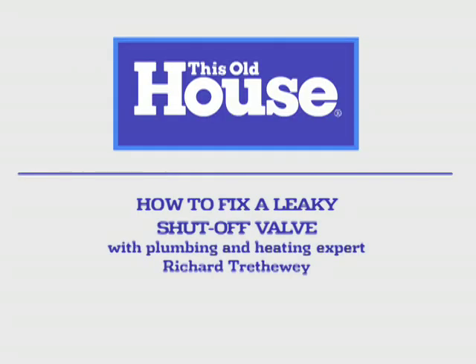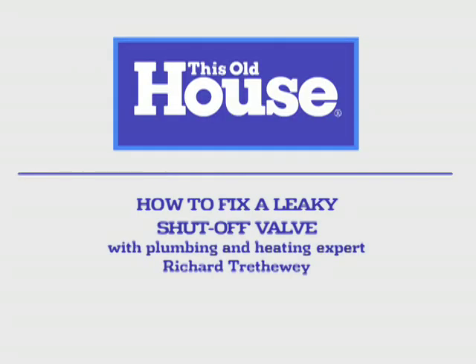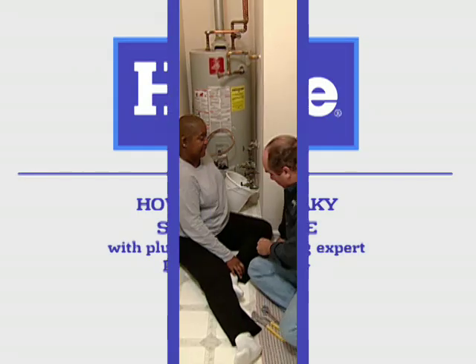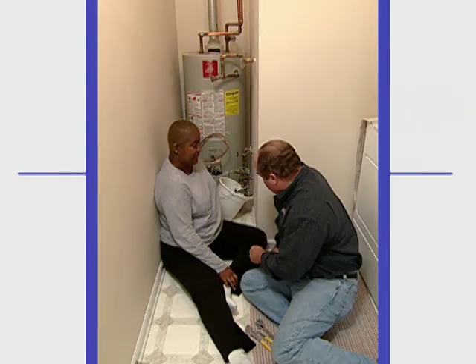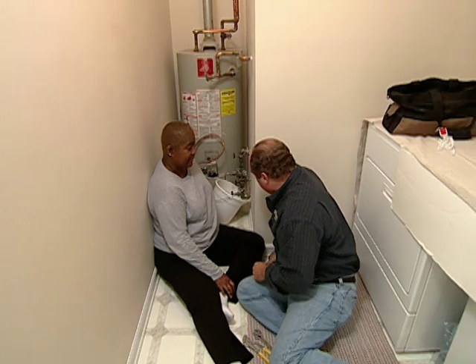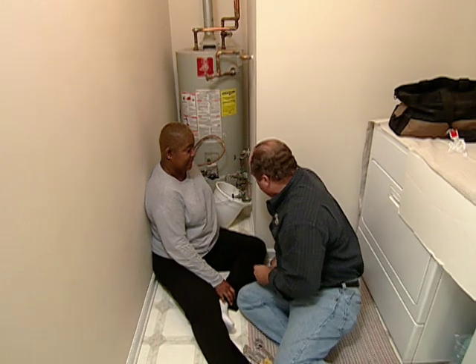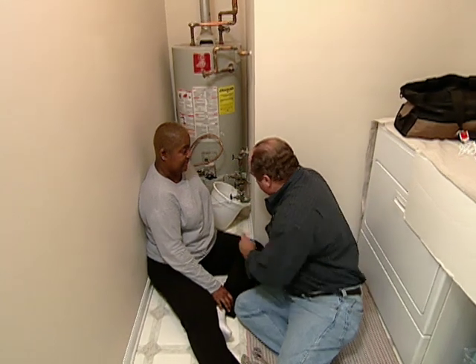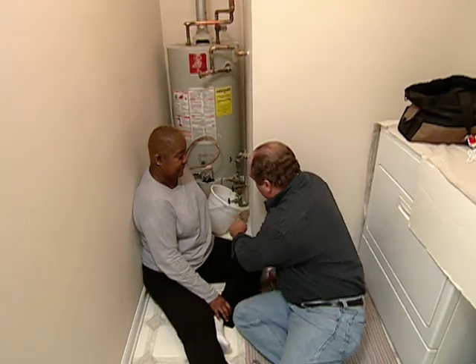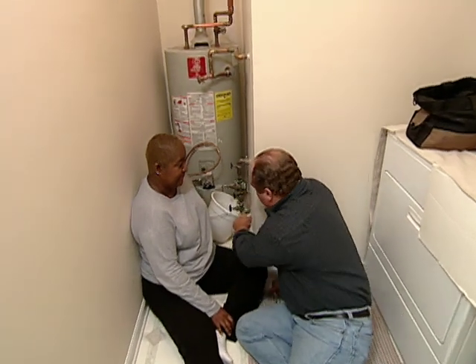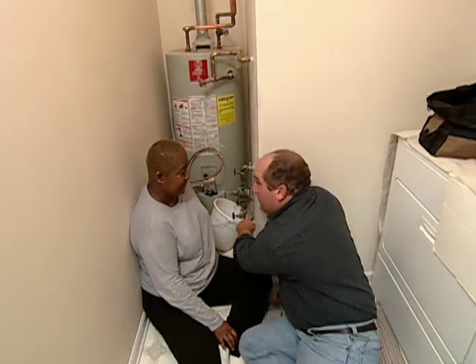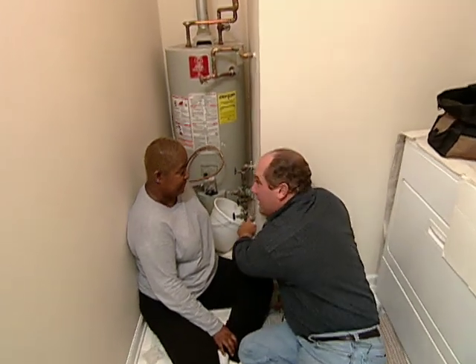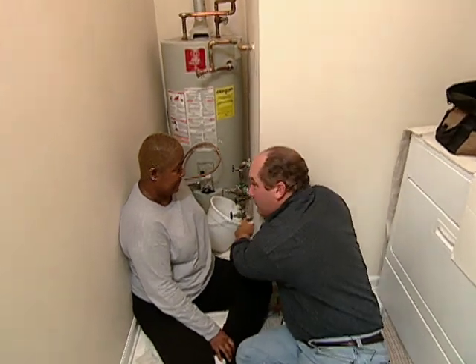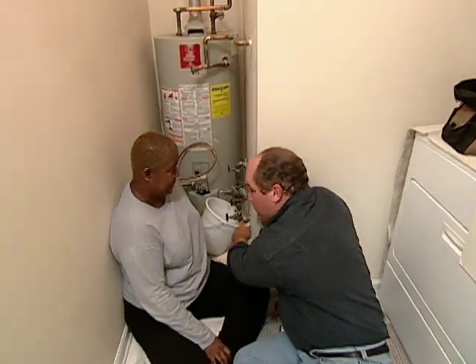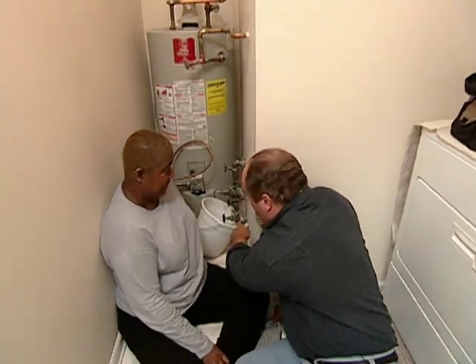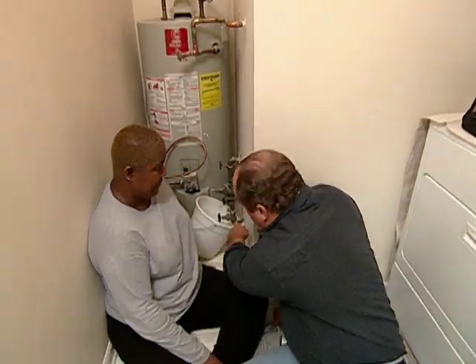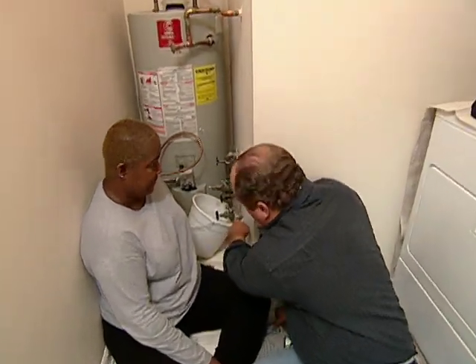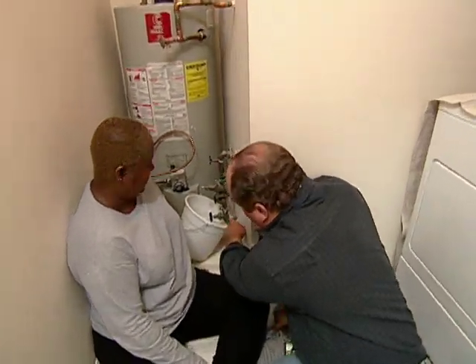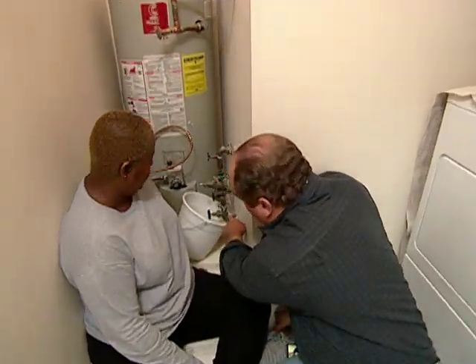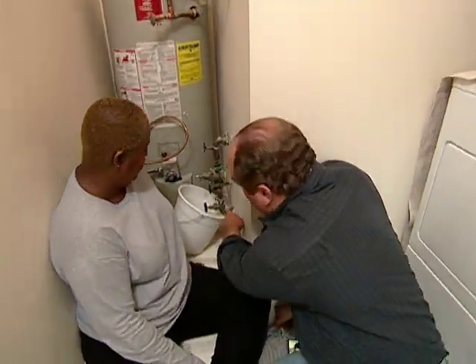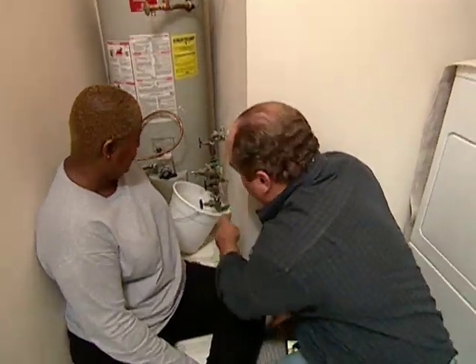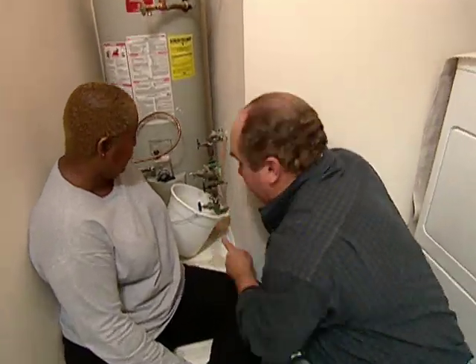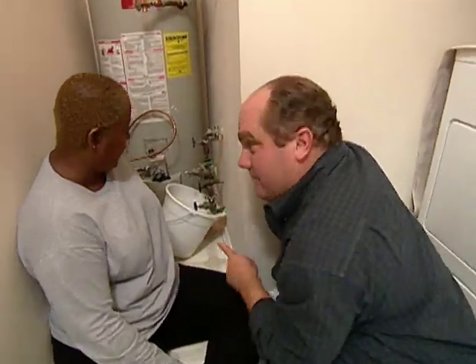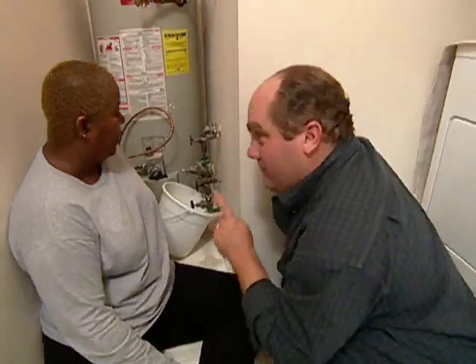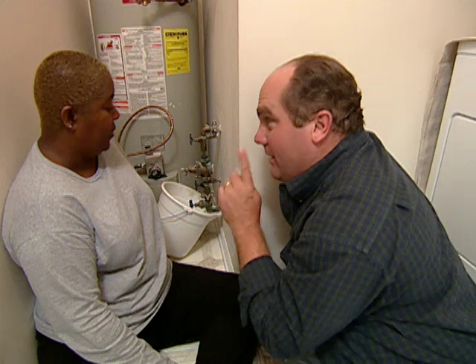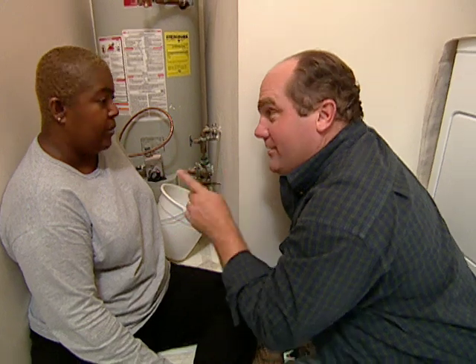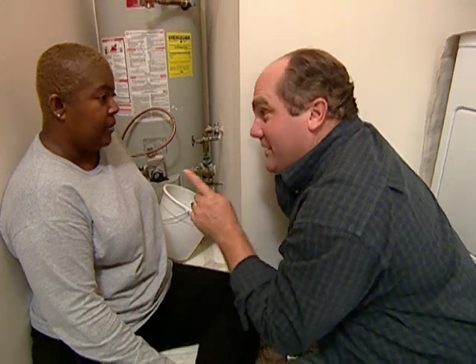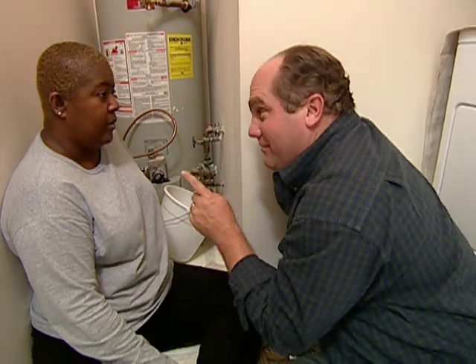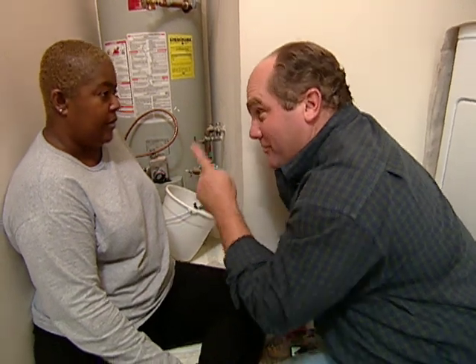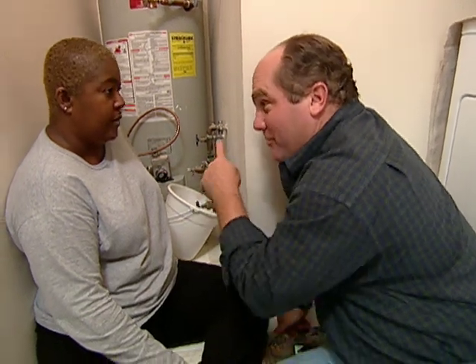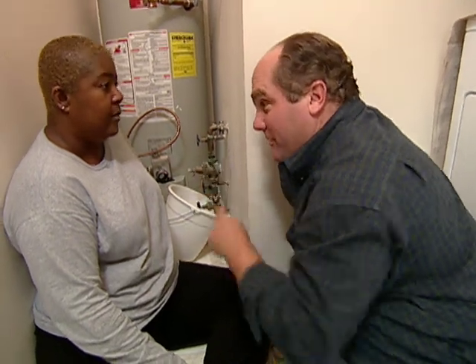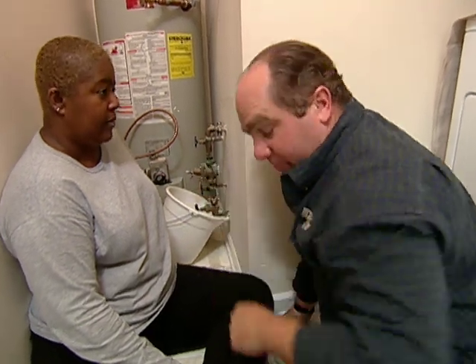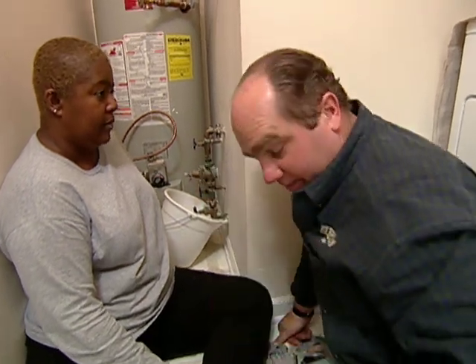The first thing we did was shut the main water supply off right there. That is very safe before we work on the valve.